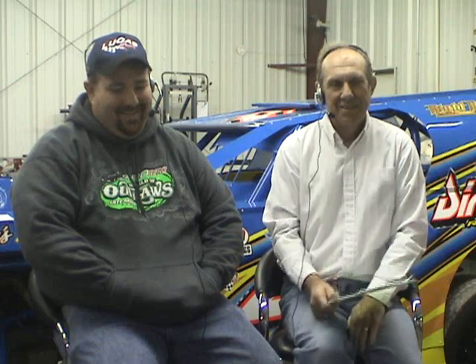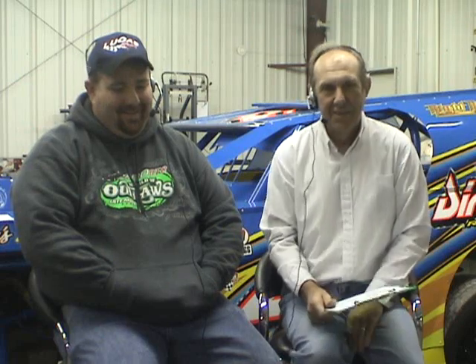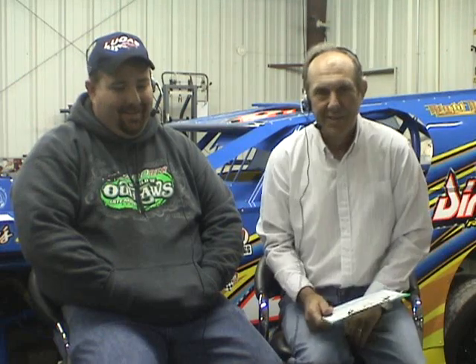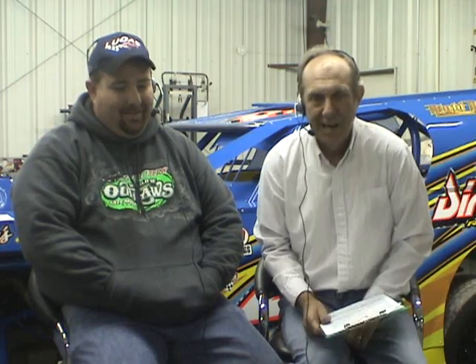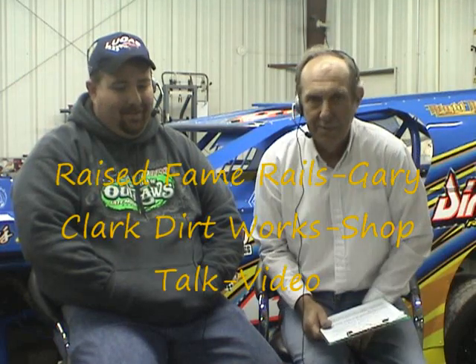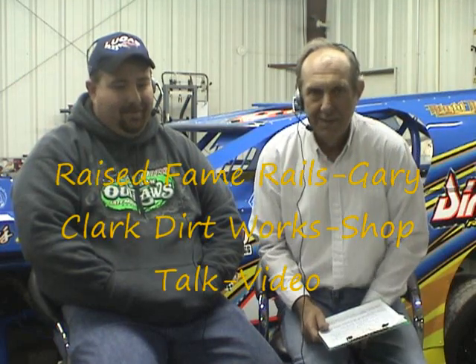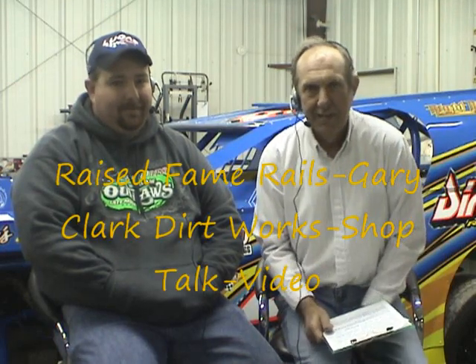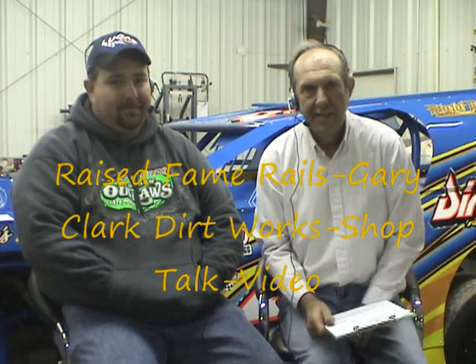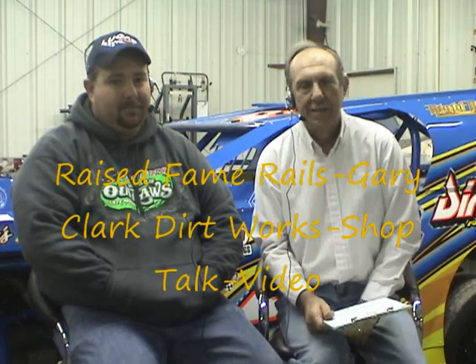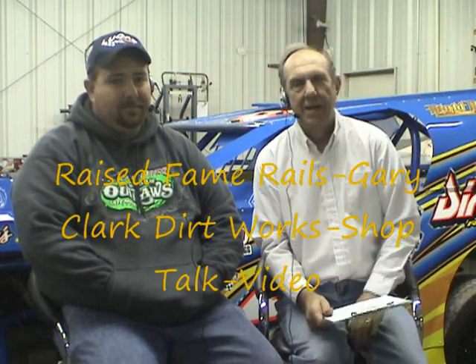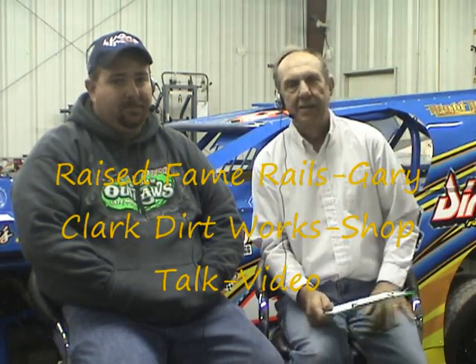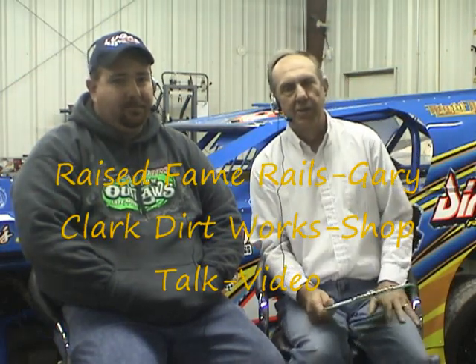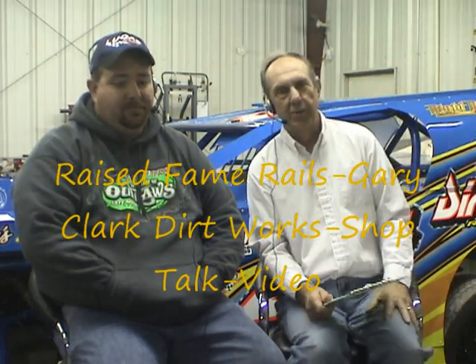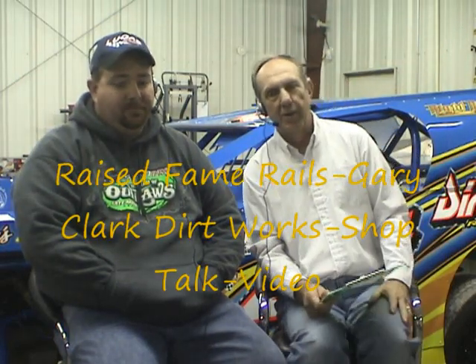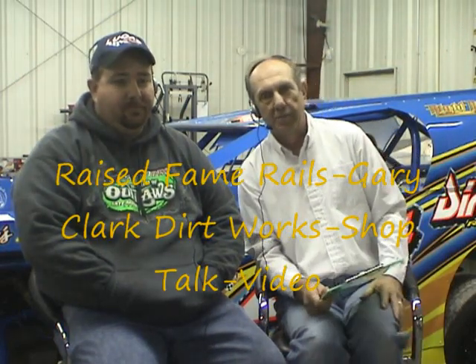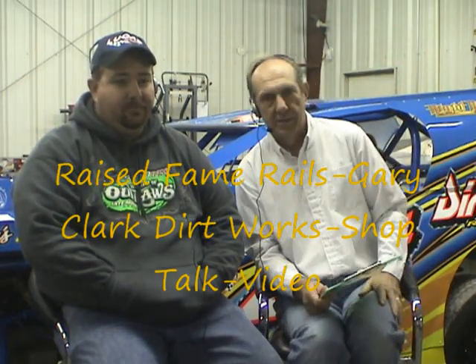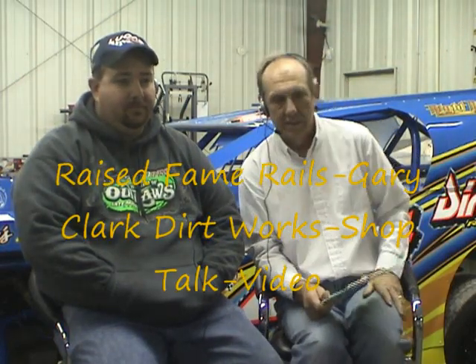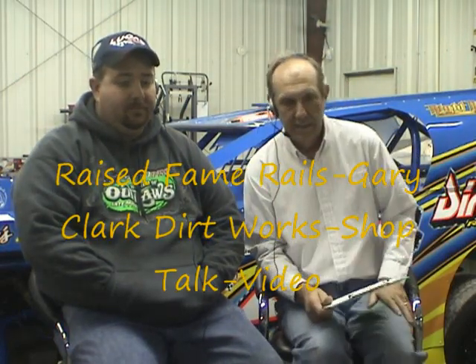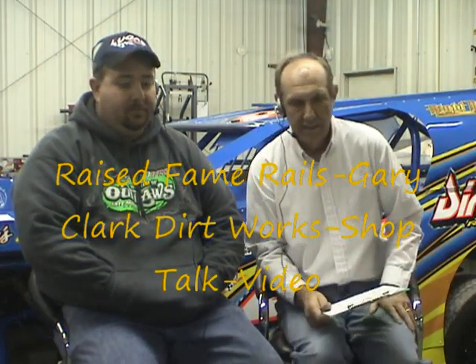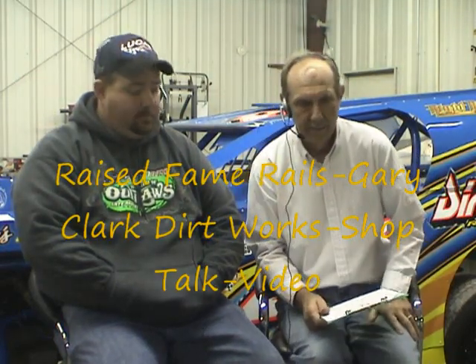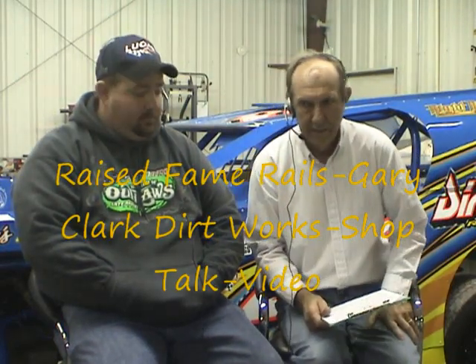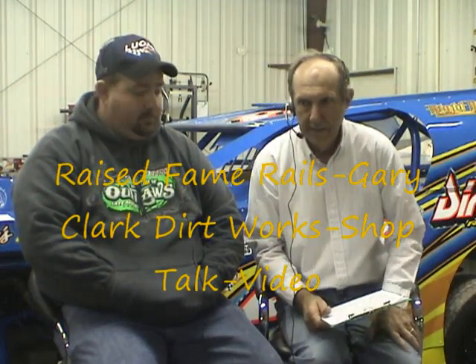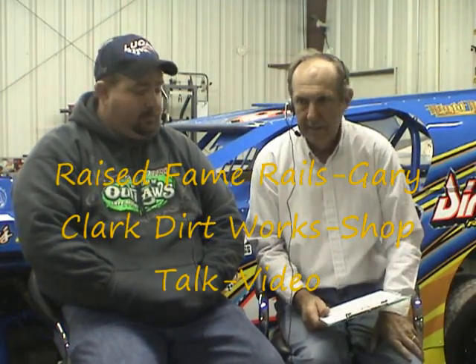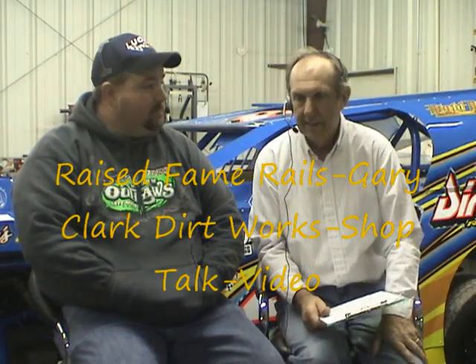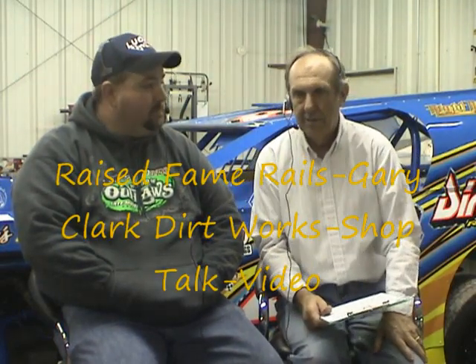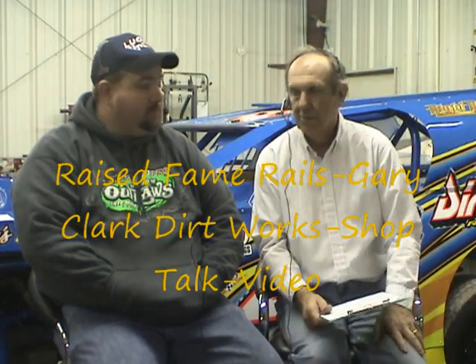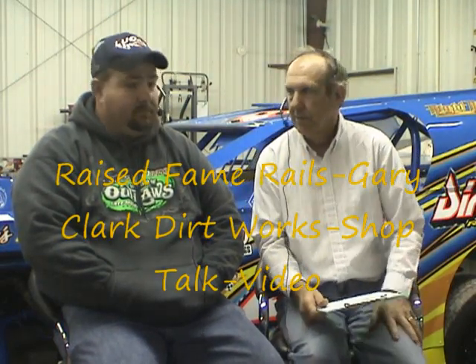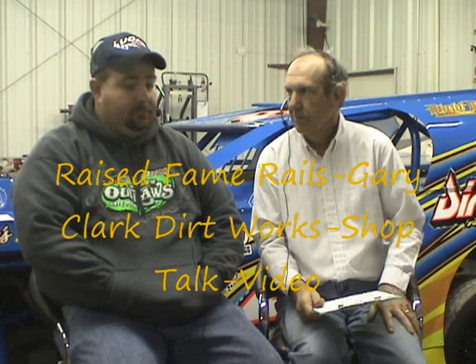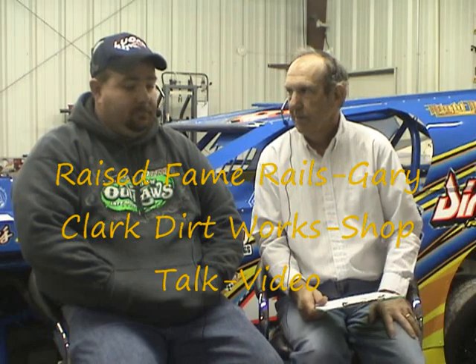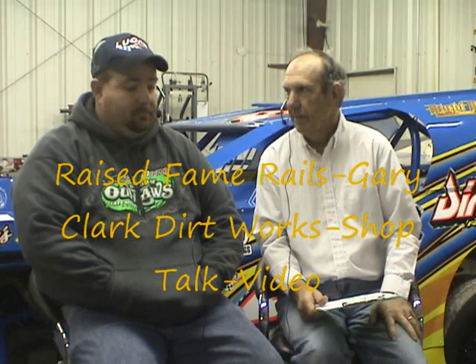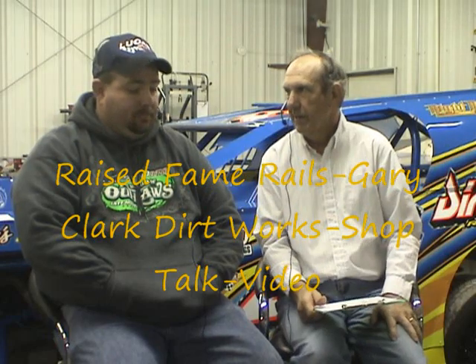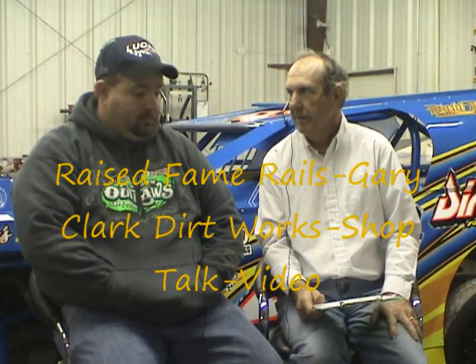Shop Talk has come down to Walker, Missouri, and we're here at Dirt Works with Gary Clark.